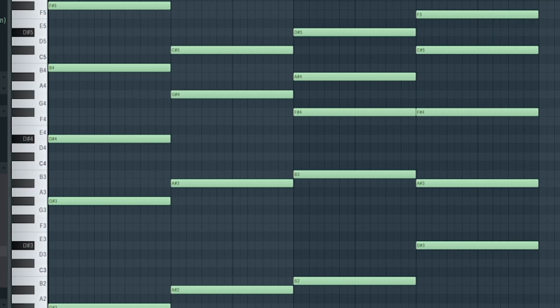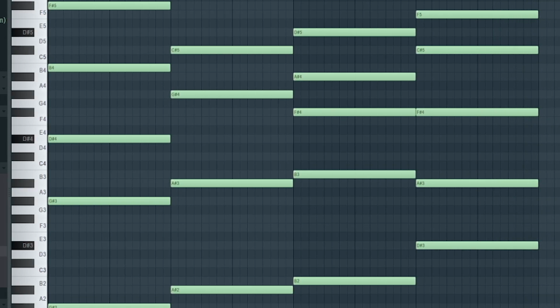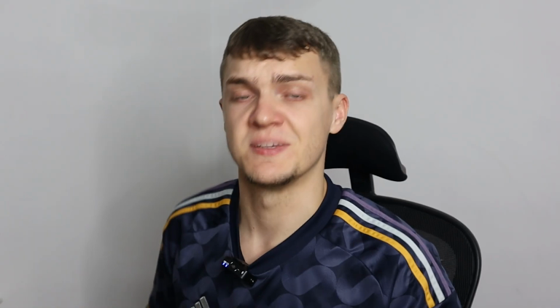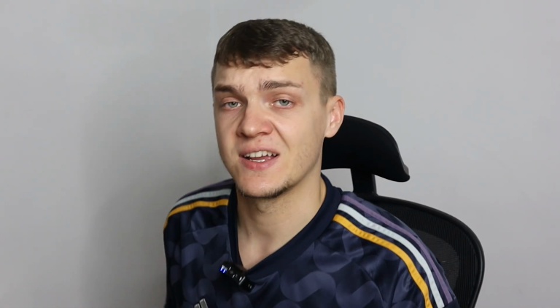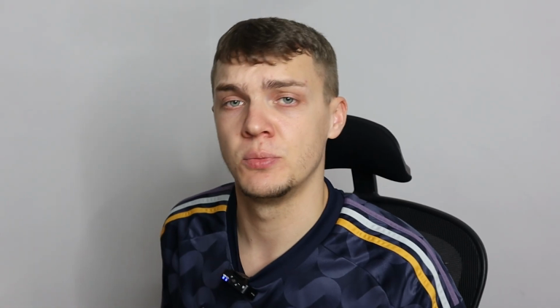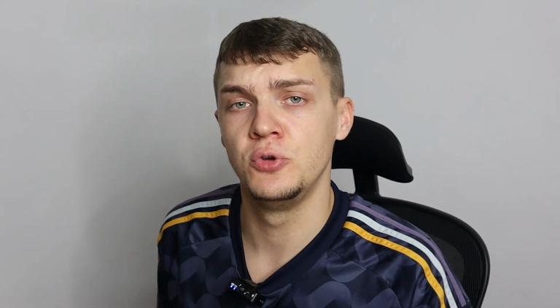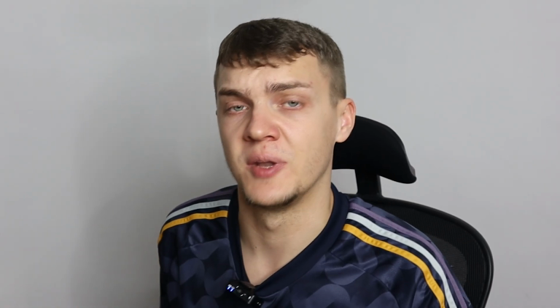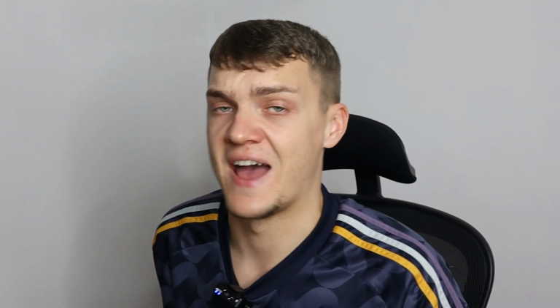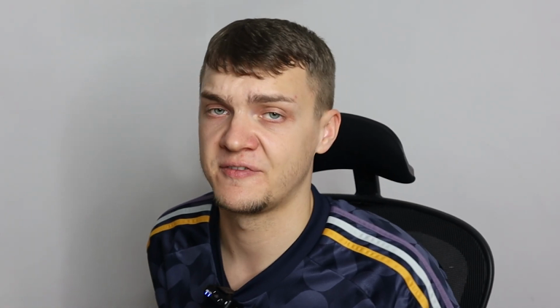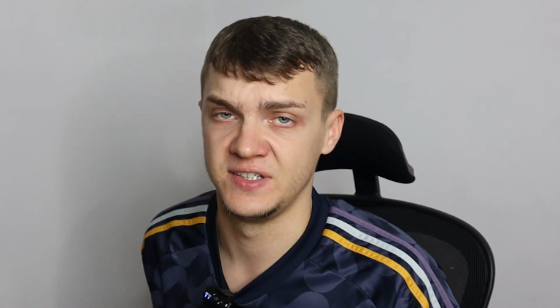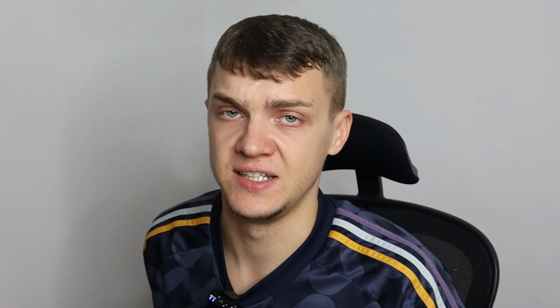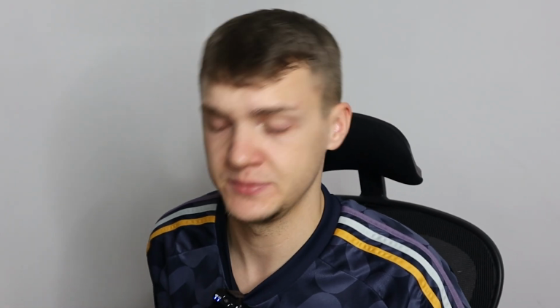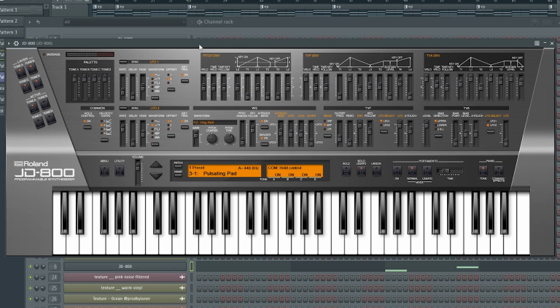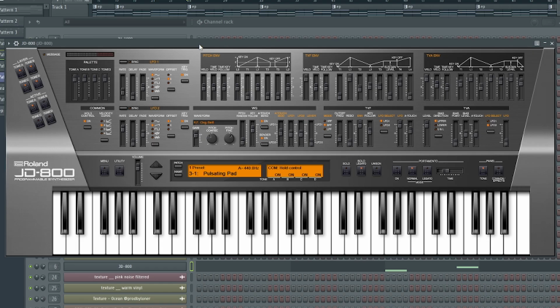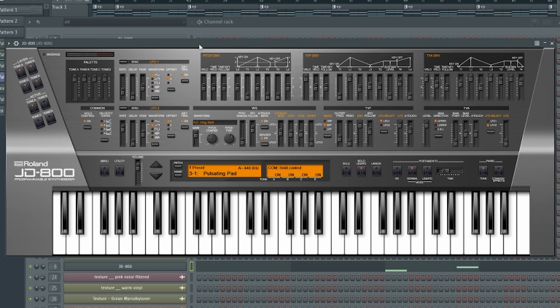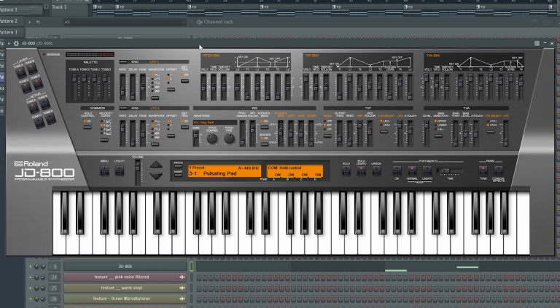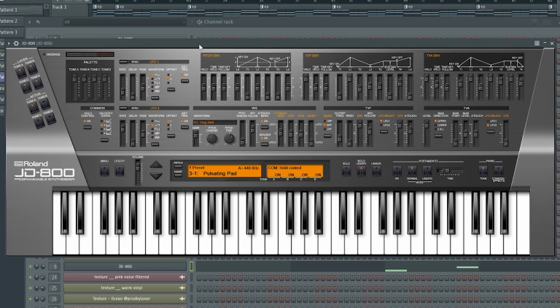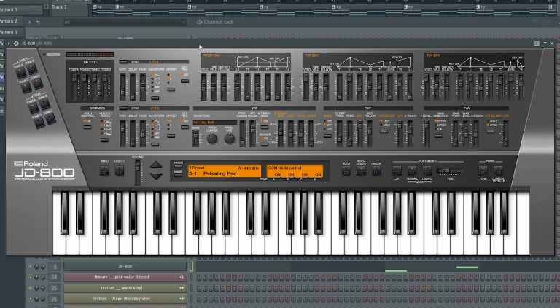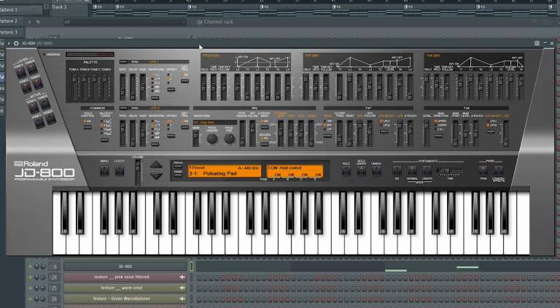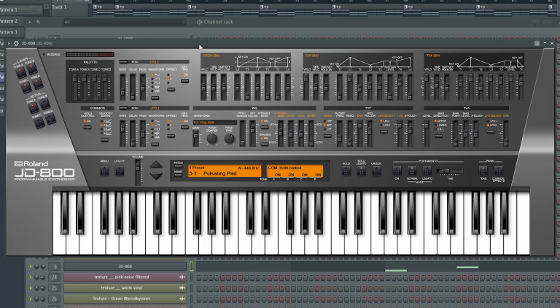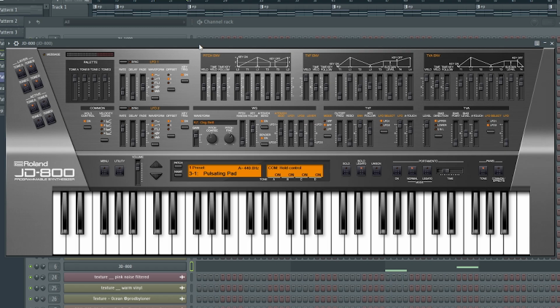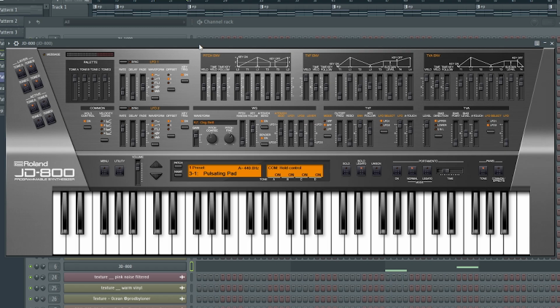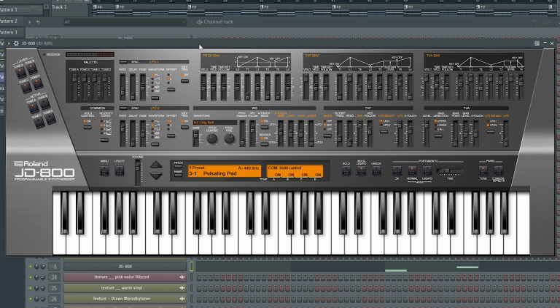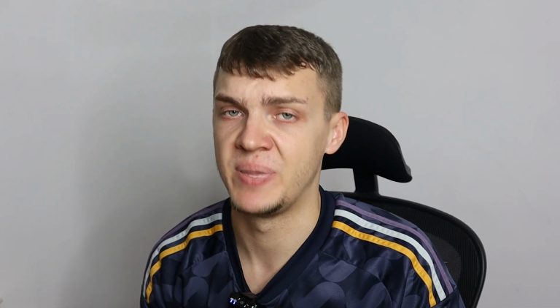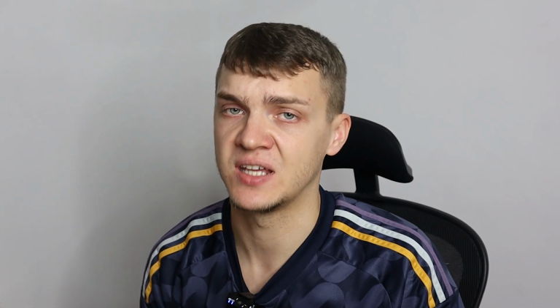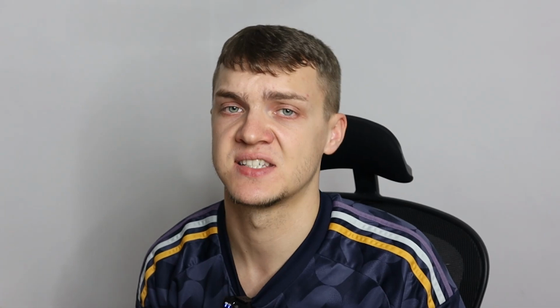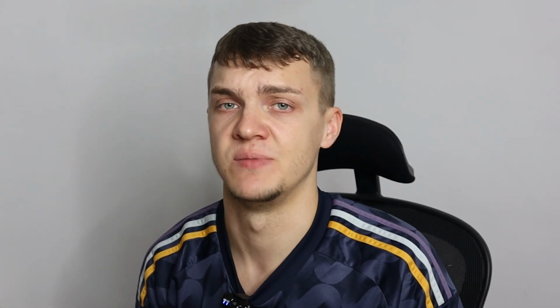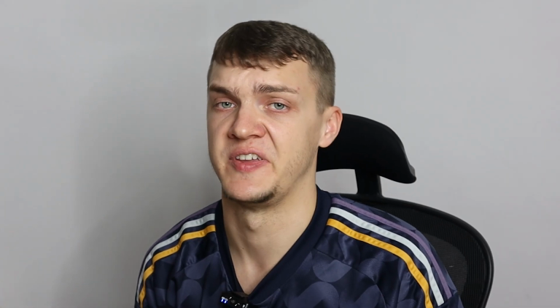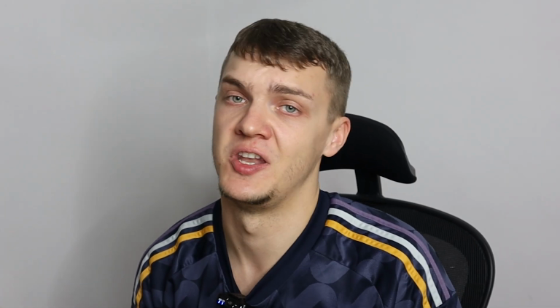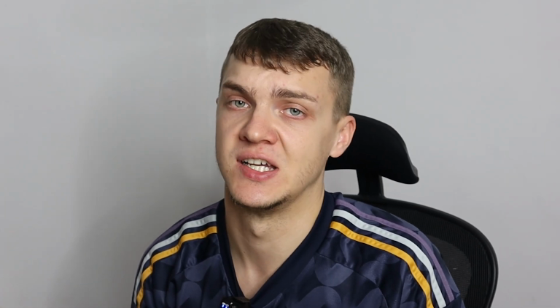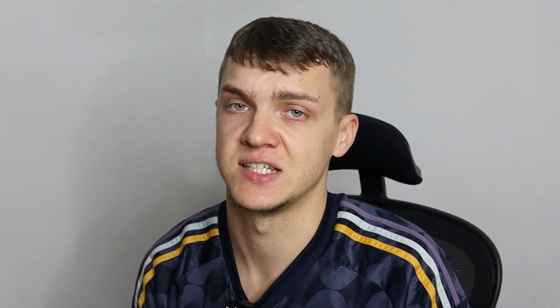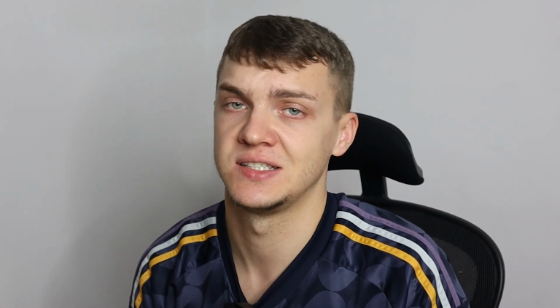For some extra movement and feeling, I added this JD-800, which was a big synth in the 90s.